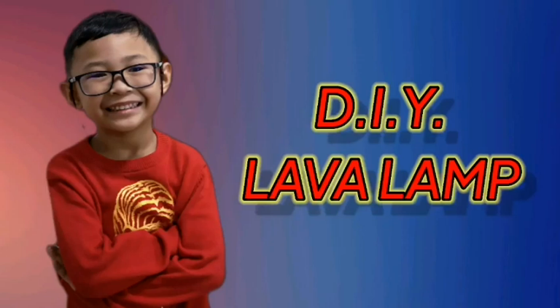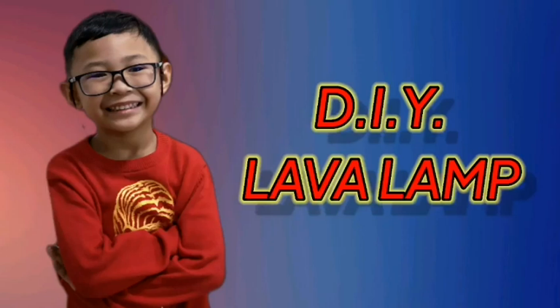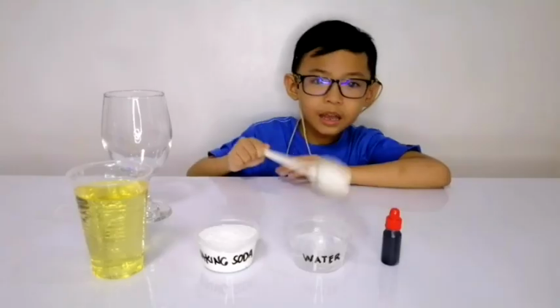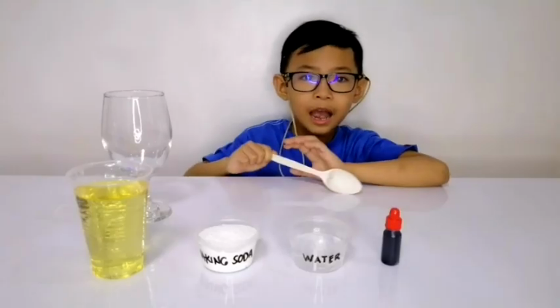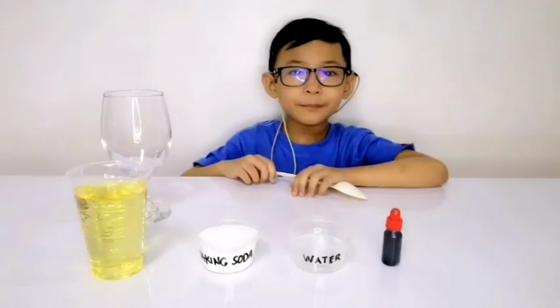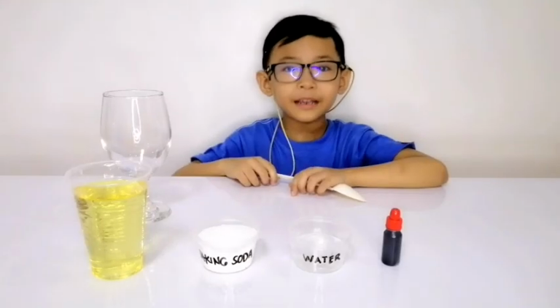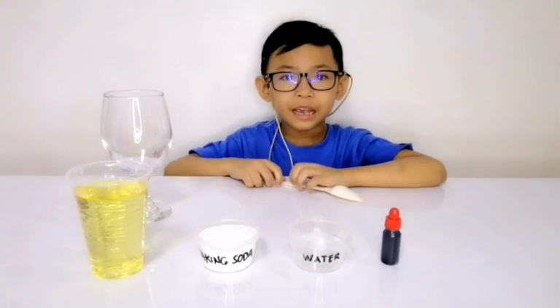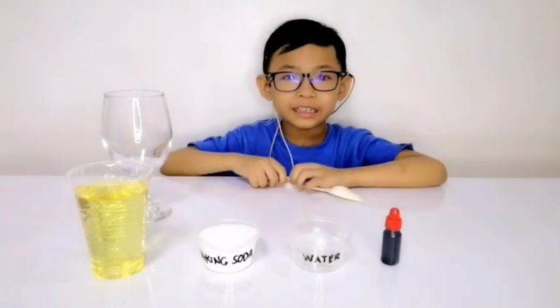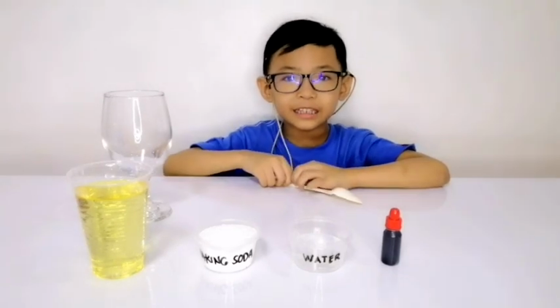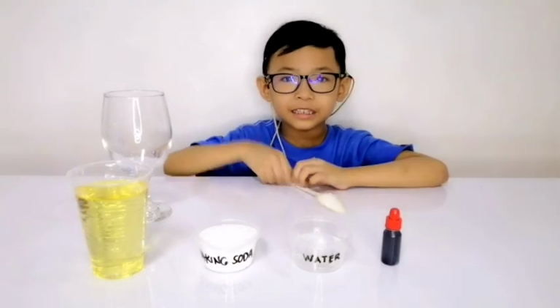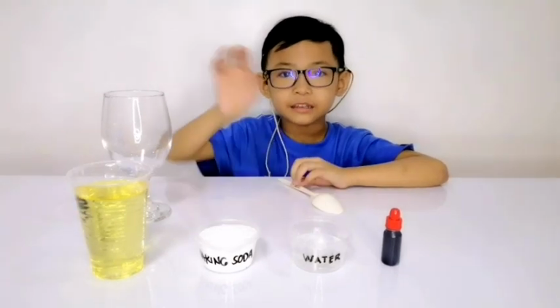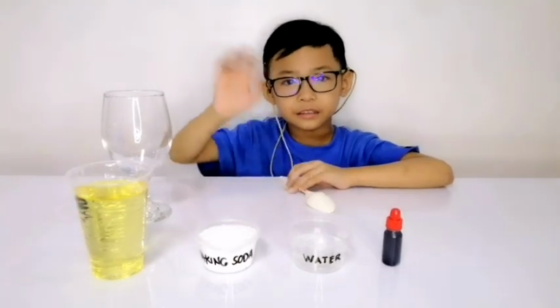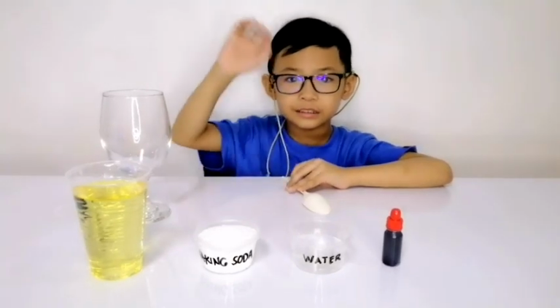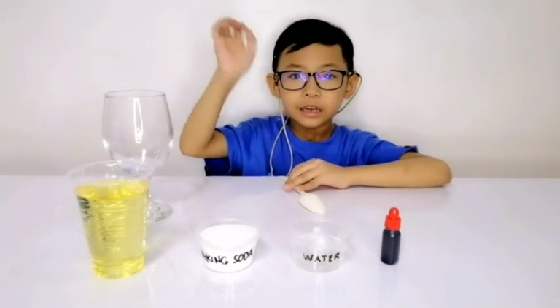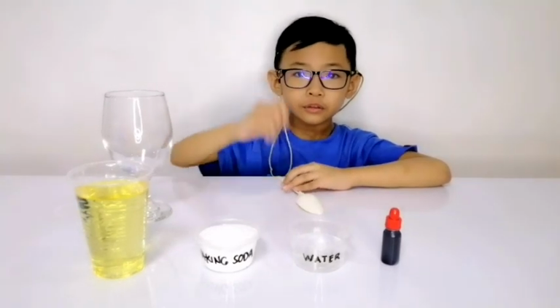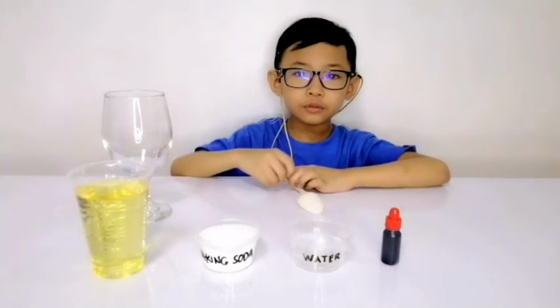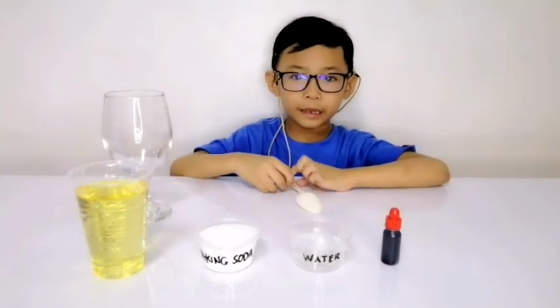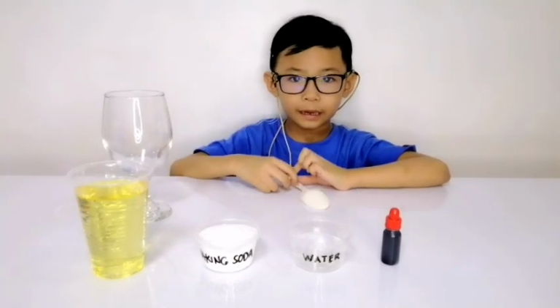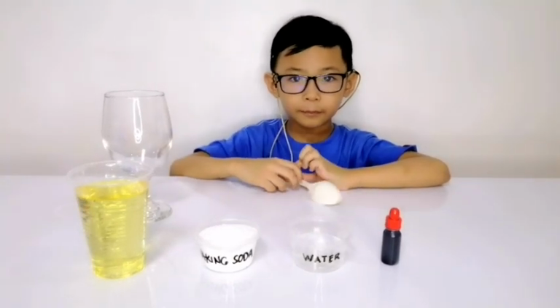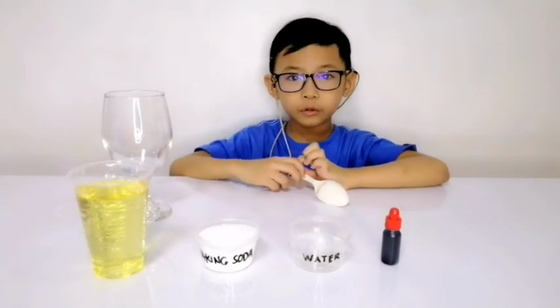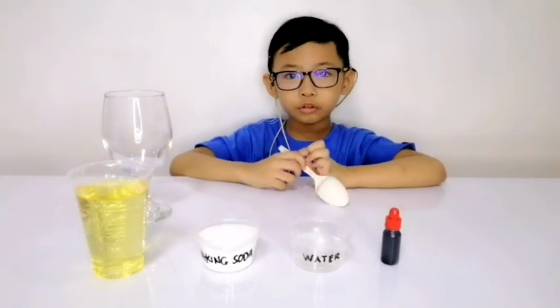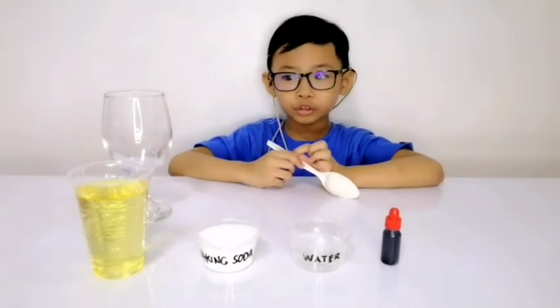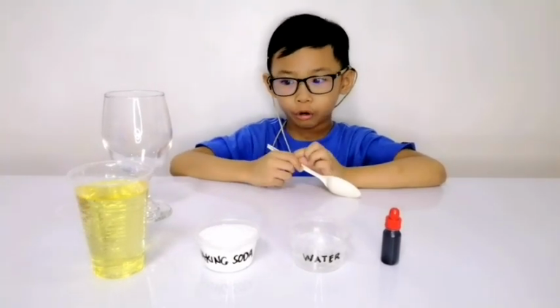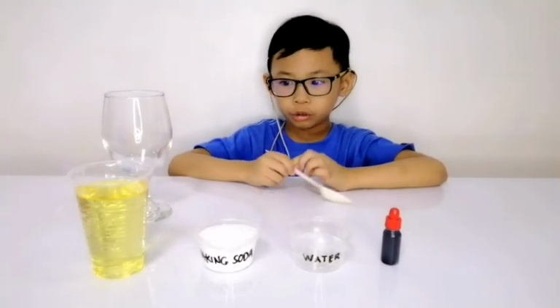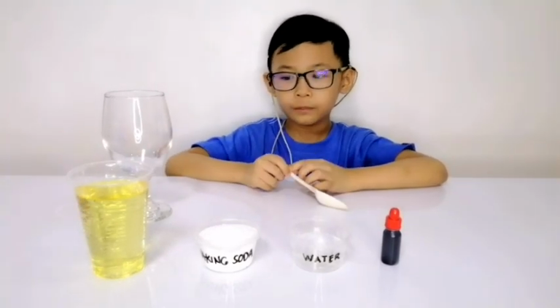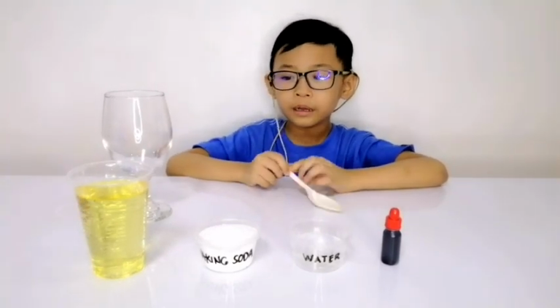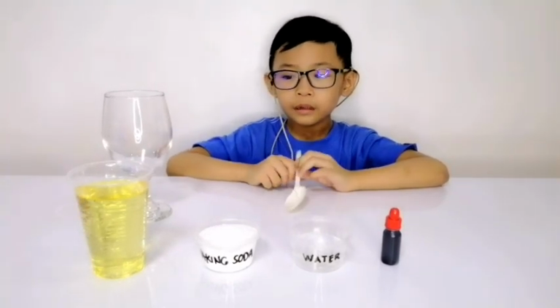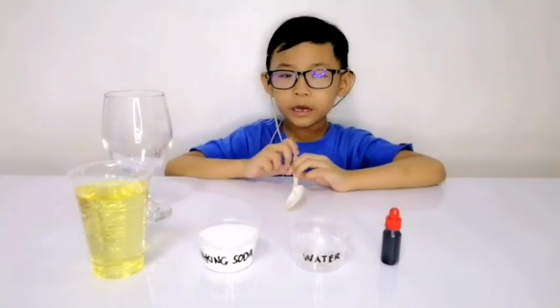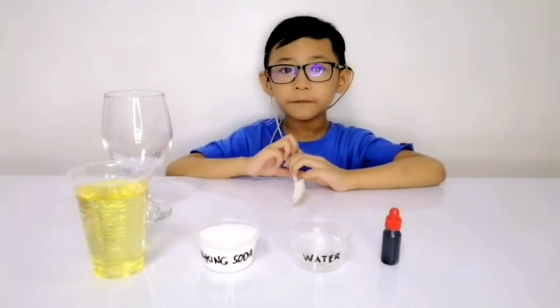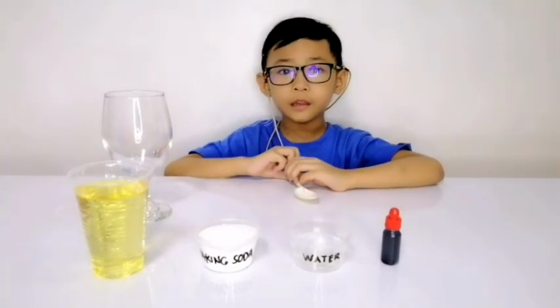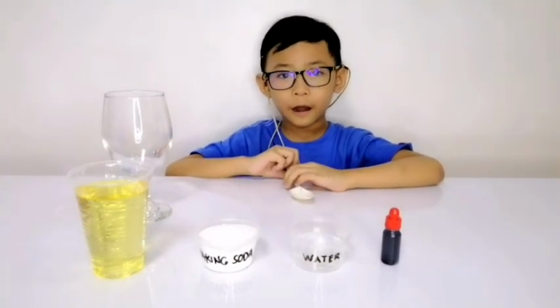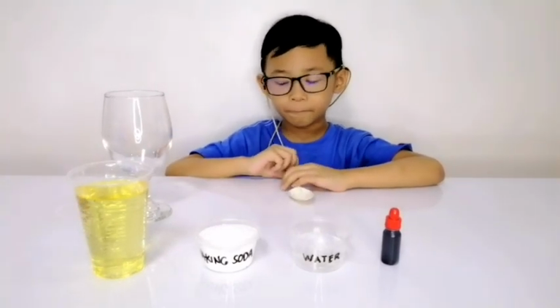Hi, my tiny little kids. Today I'm going to show you my Duff Alarm.